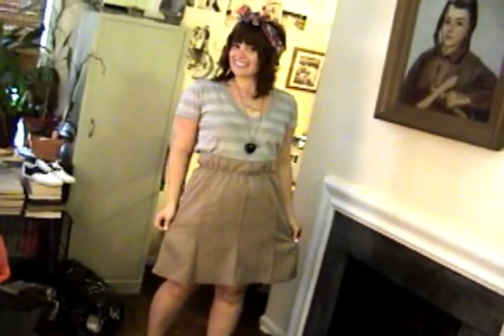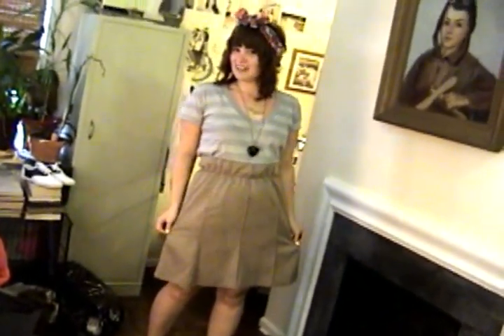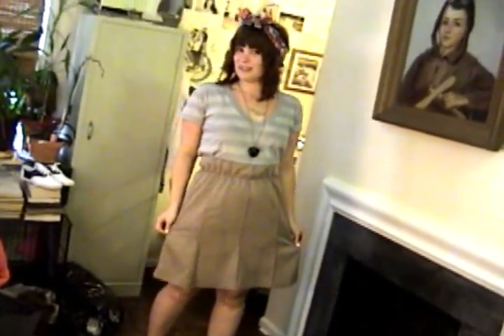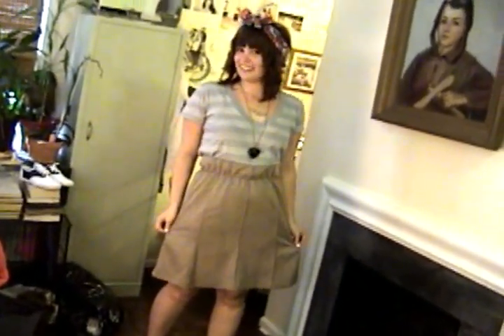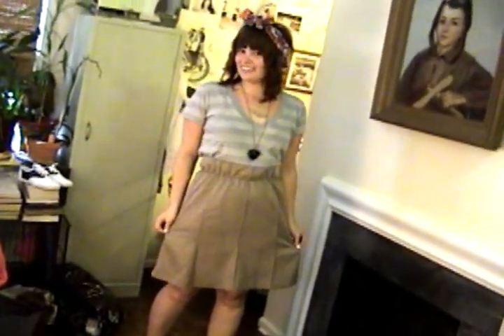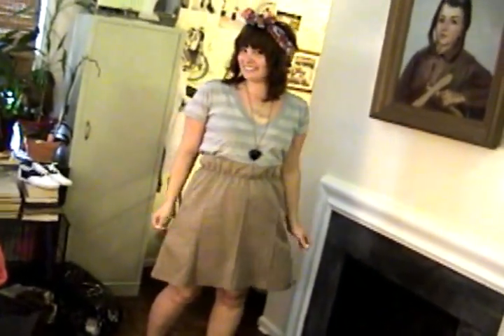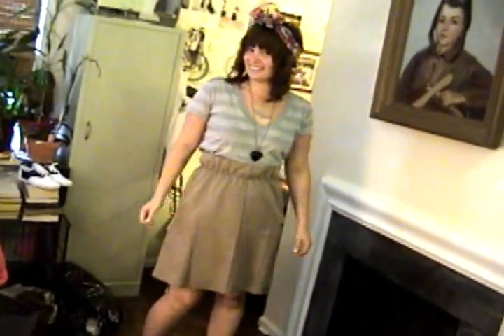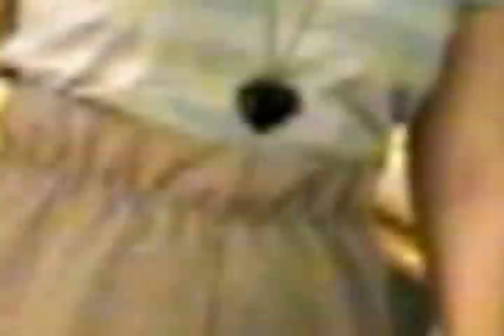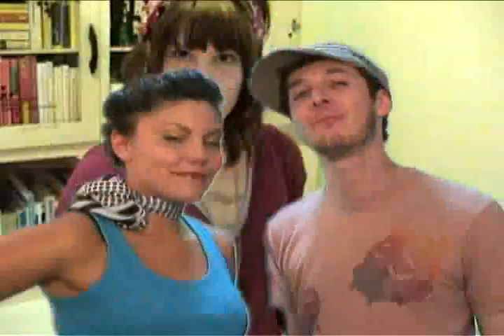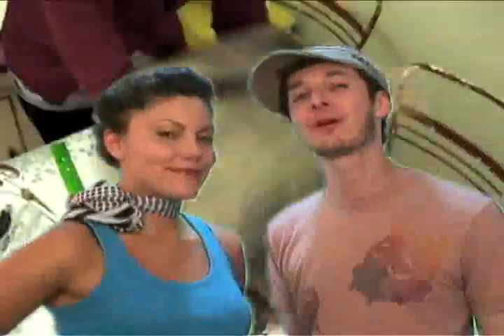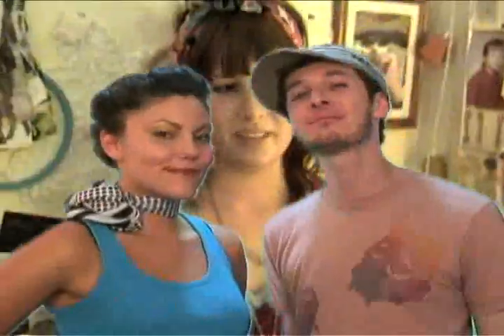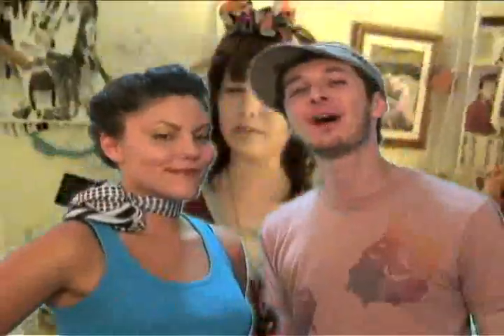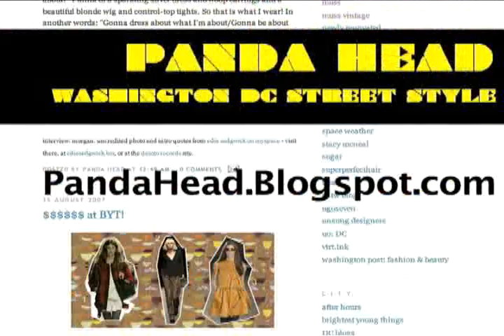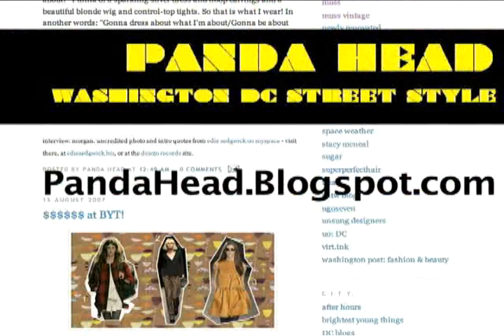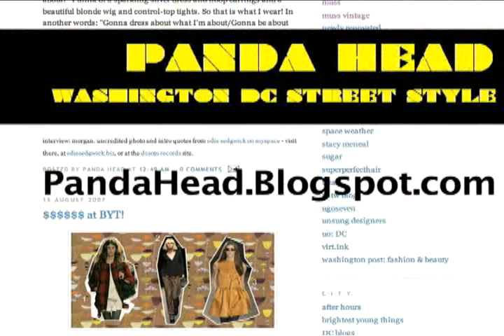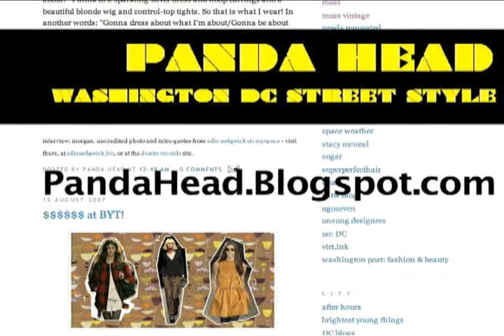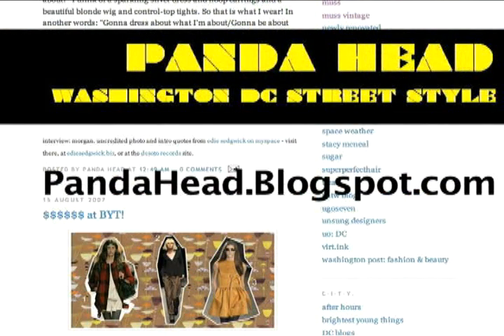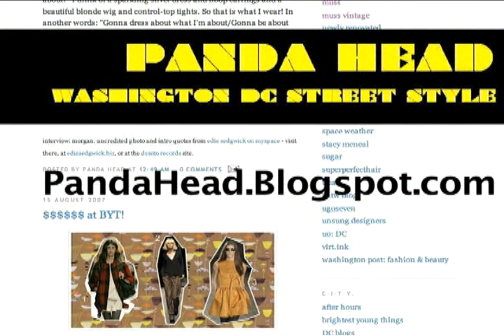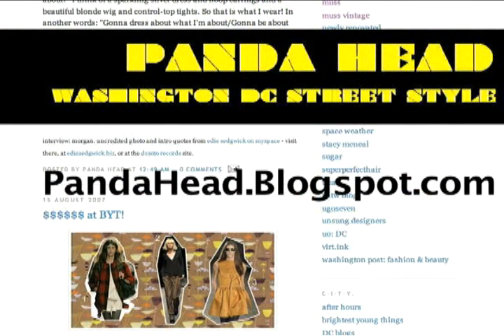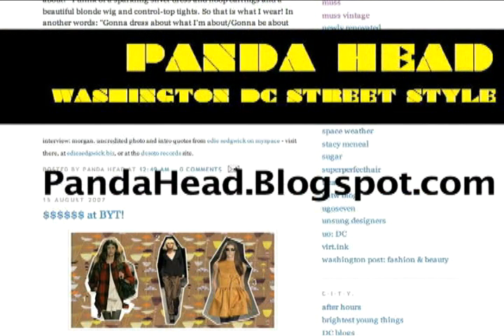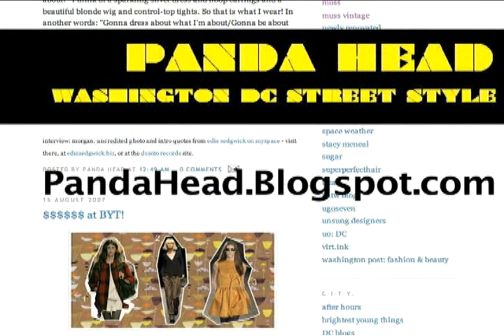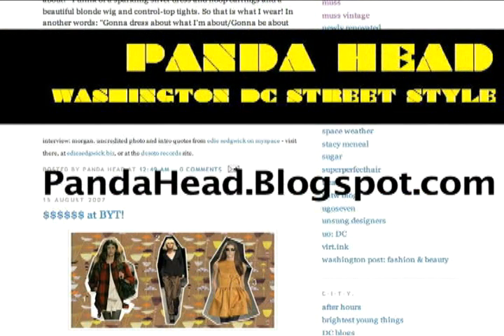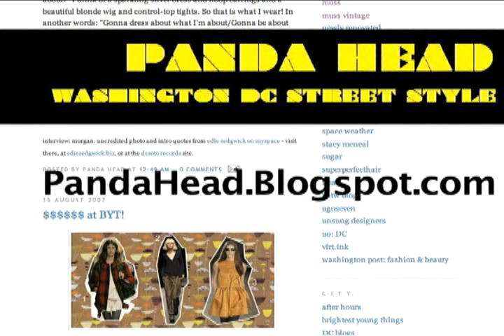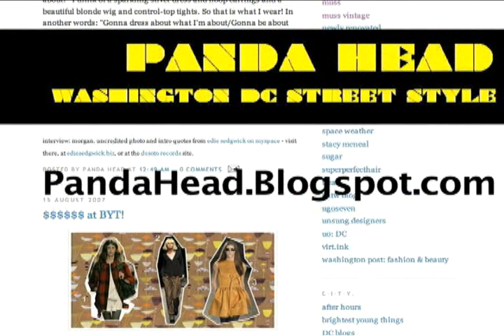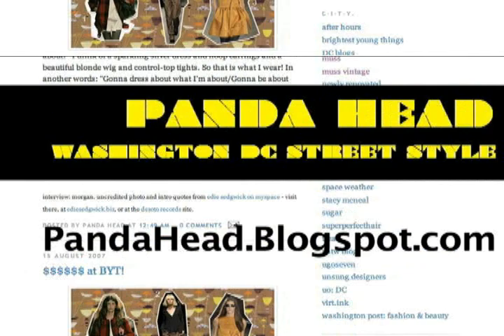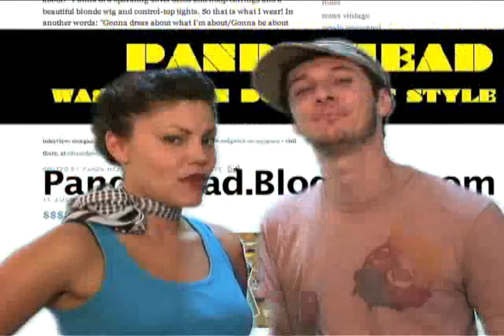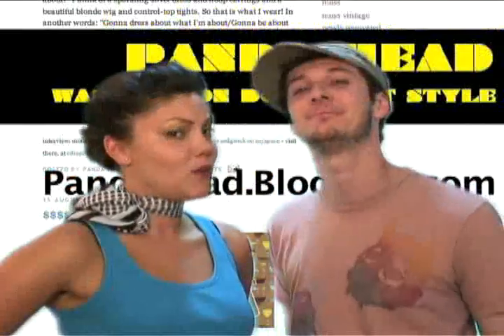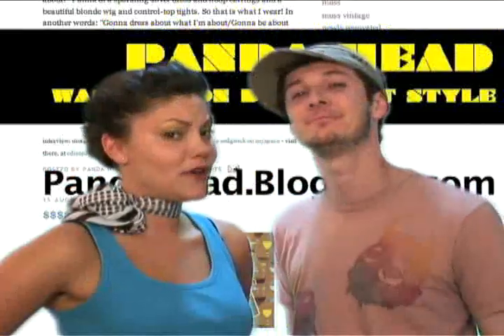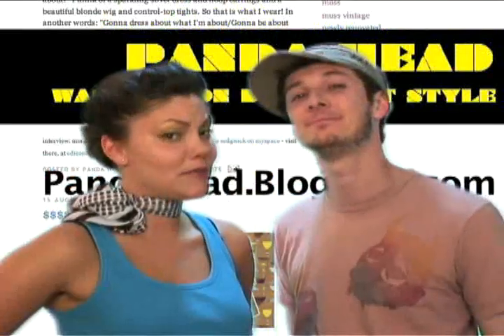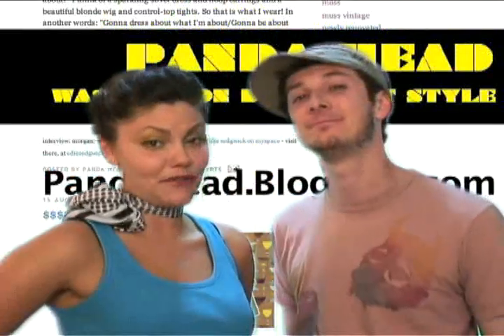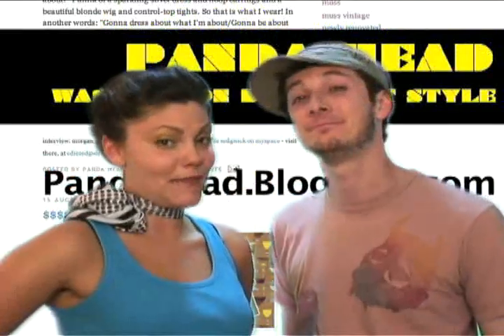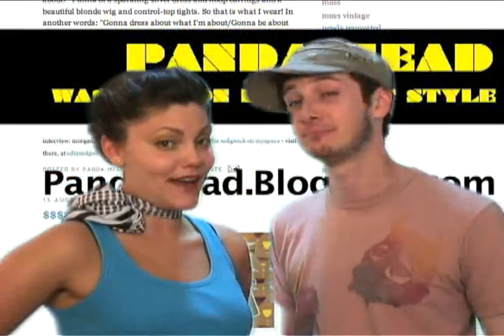Thanks Threadbanger. To check out Morgan's blog, head over to pandahead.blogspot.com. We'll be right back.